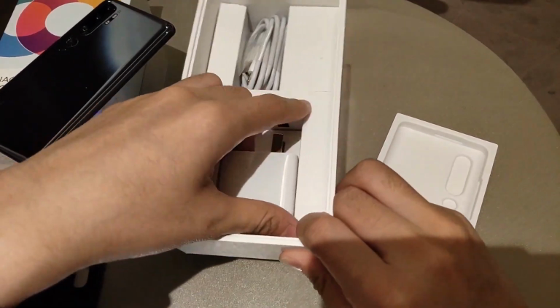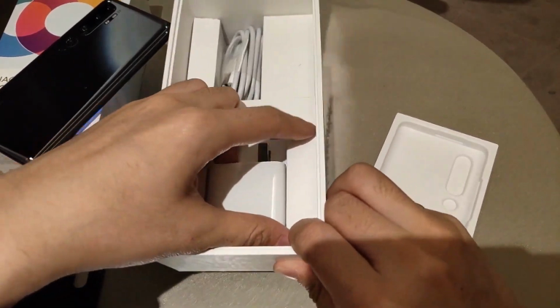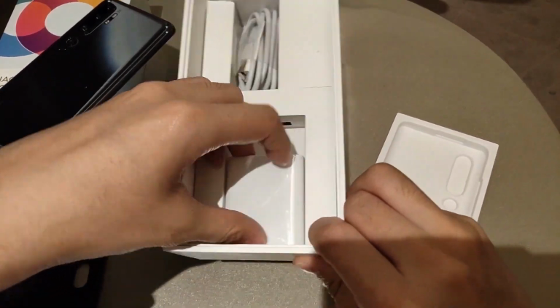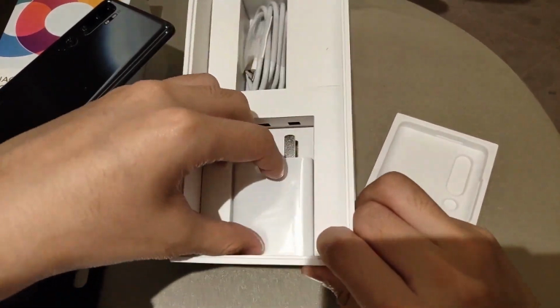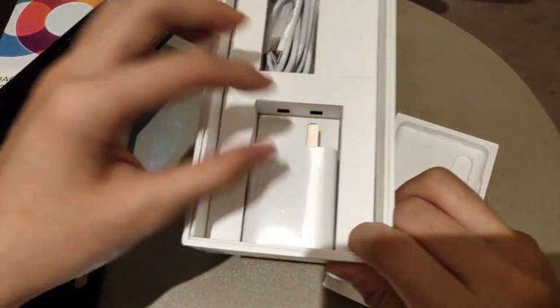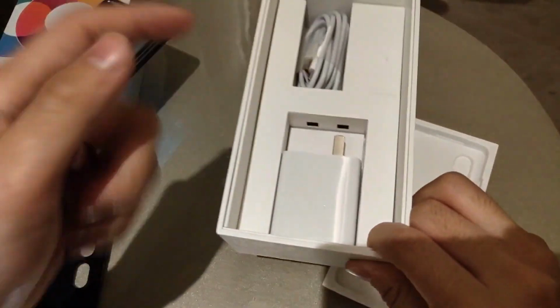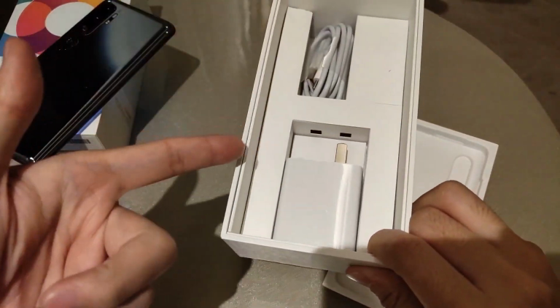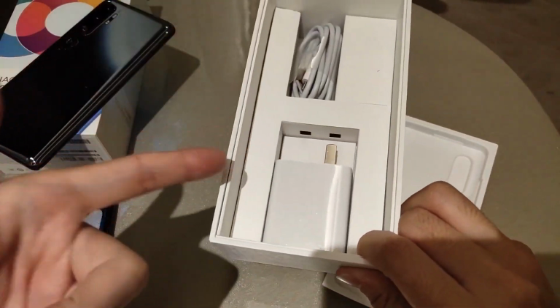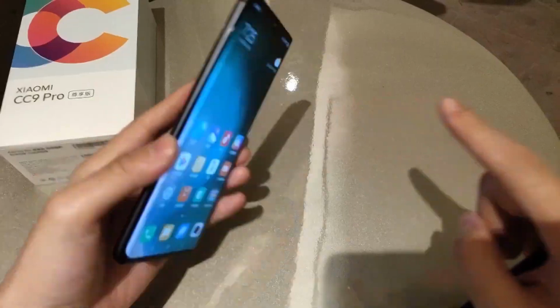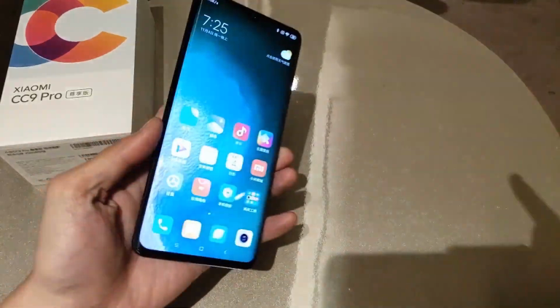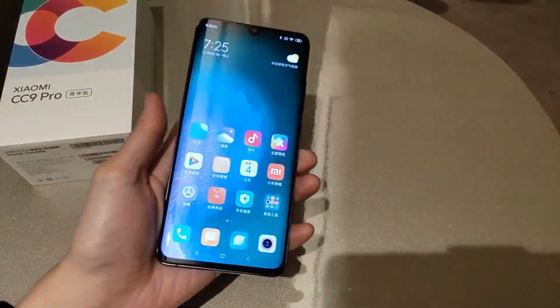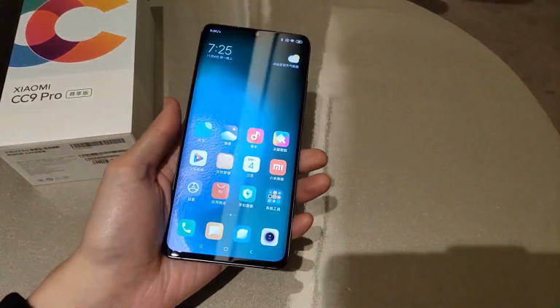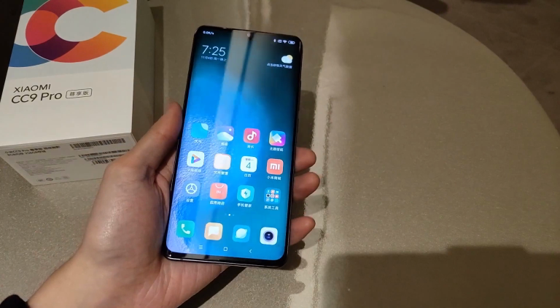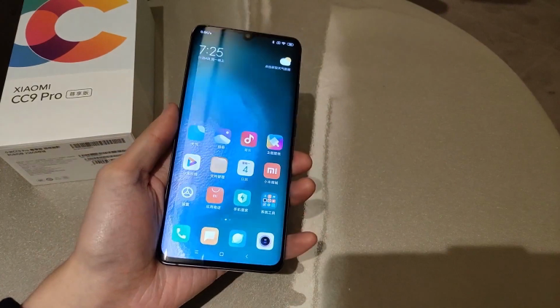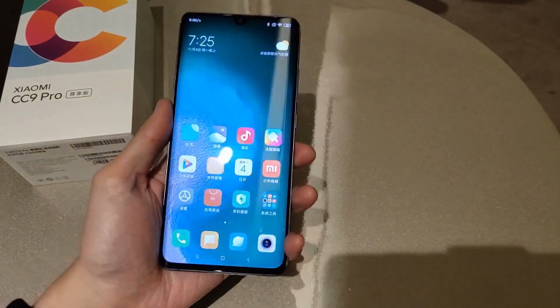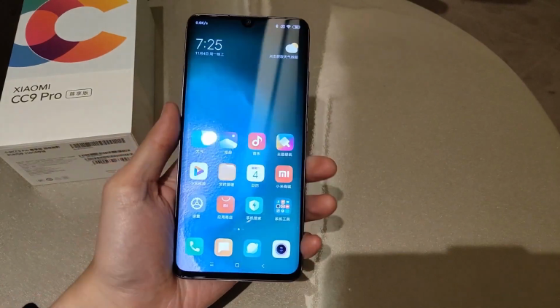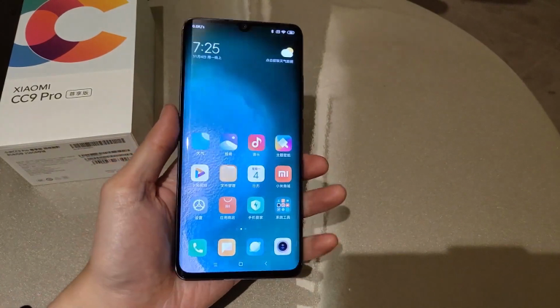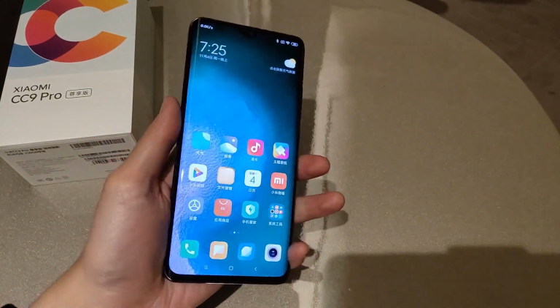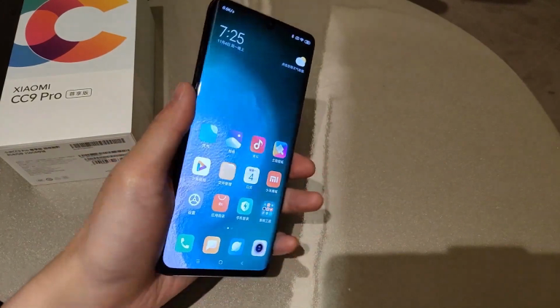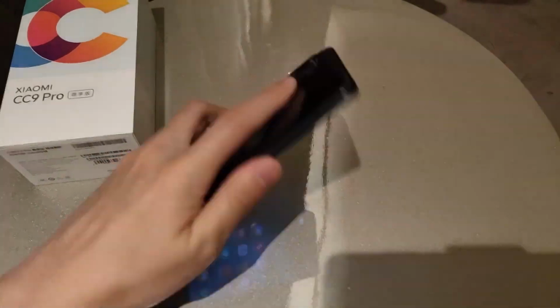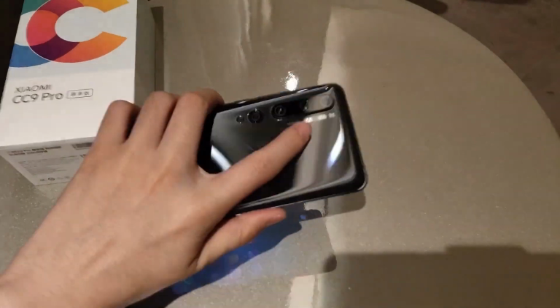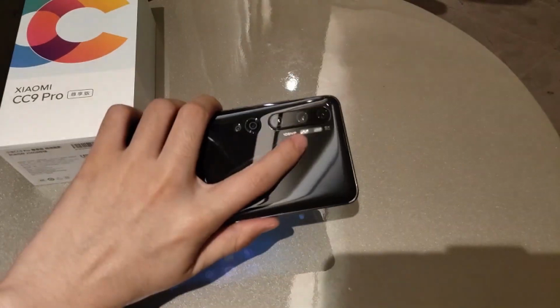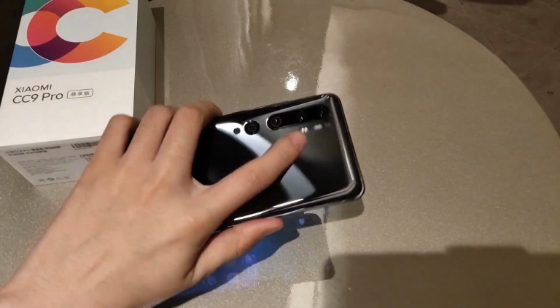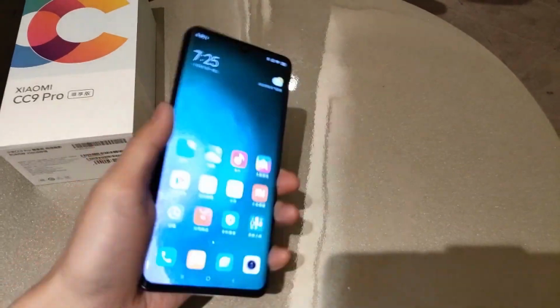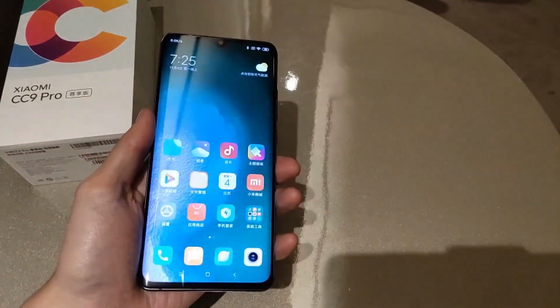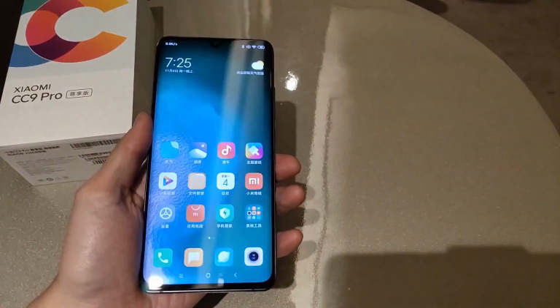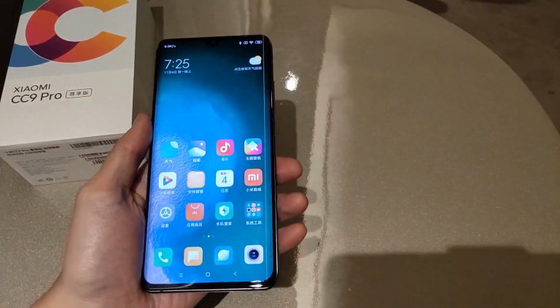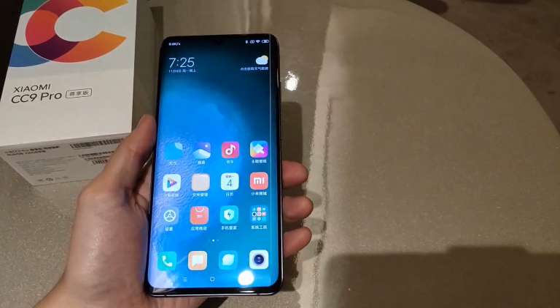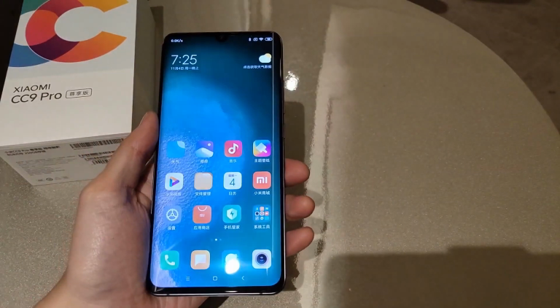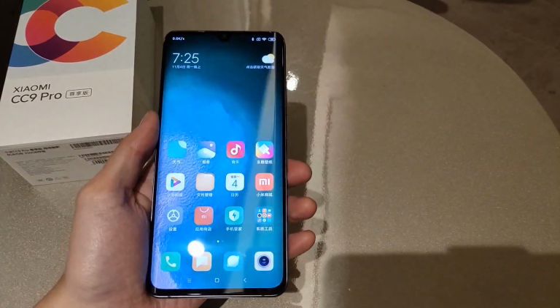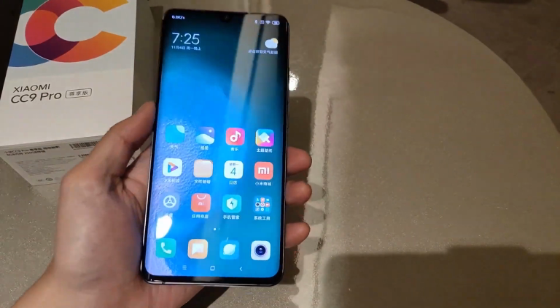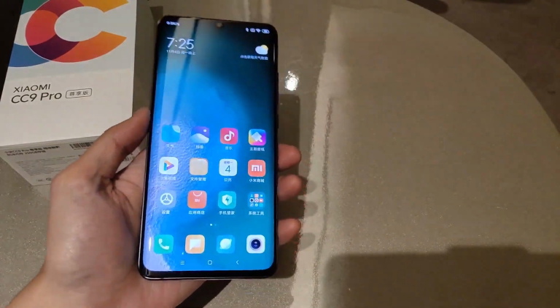The handling feeling is really amazing. Let's look at the phone side by side.